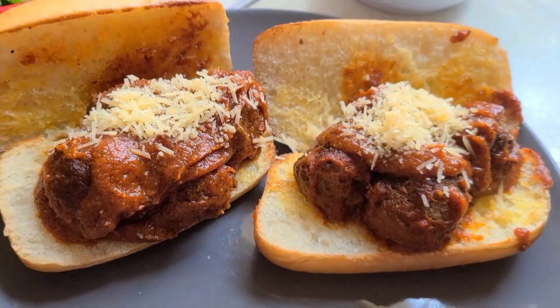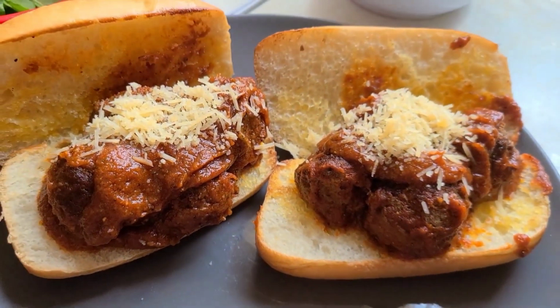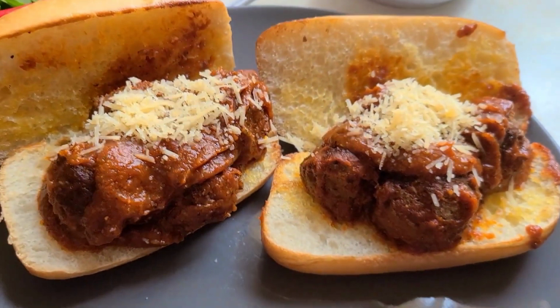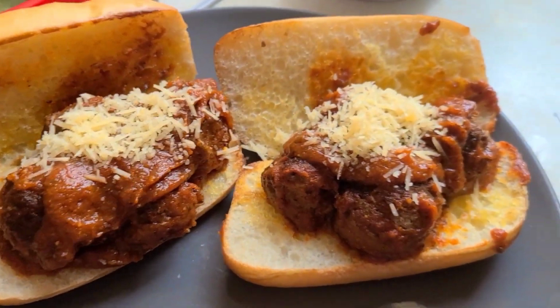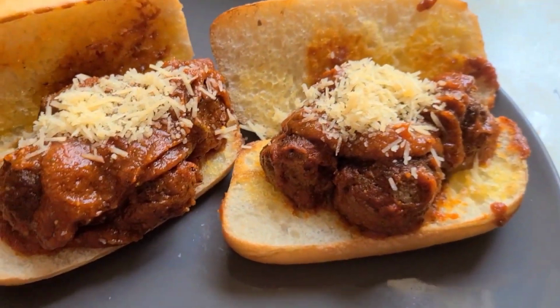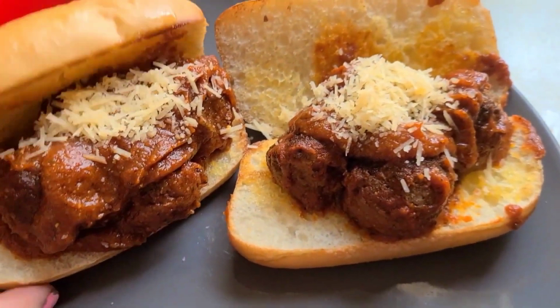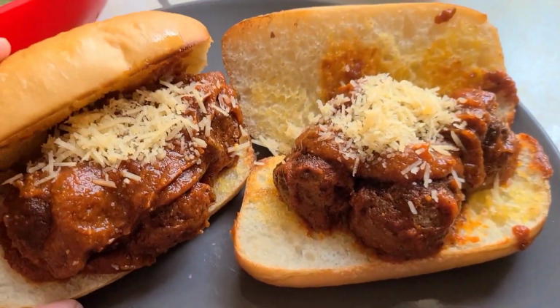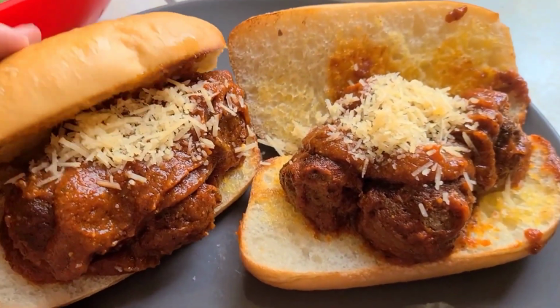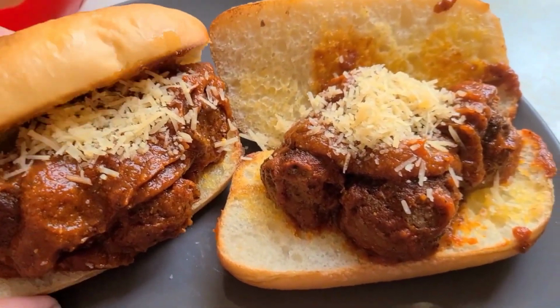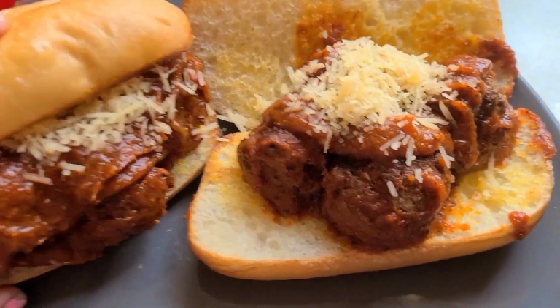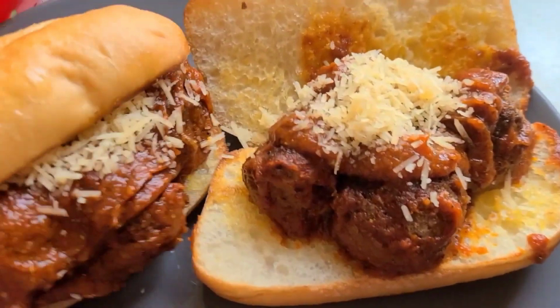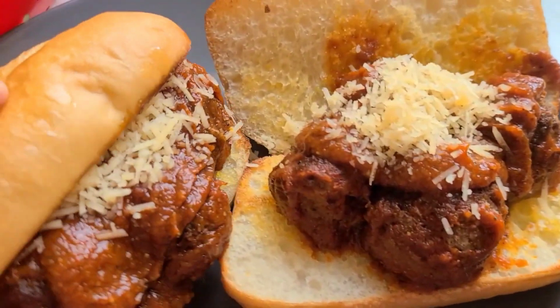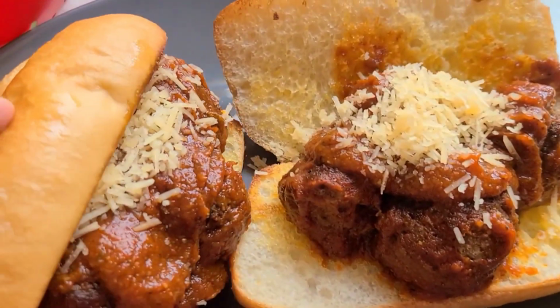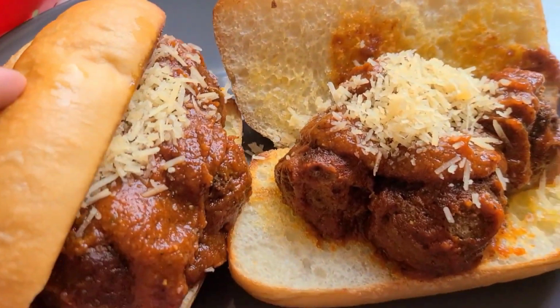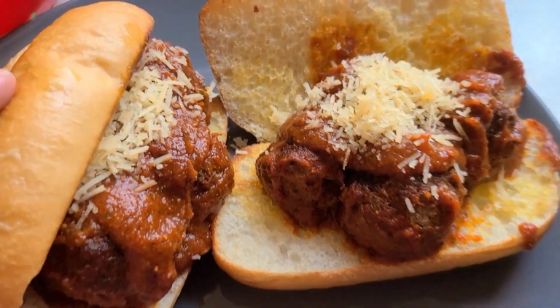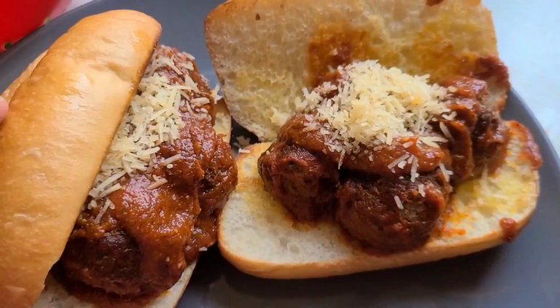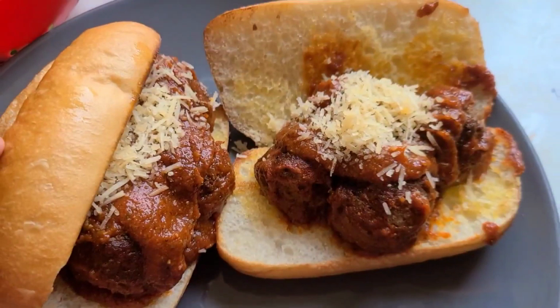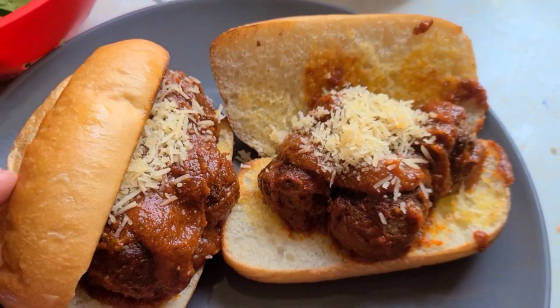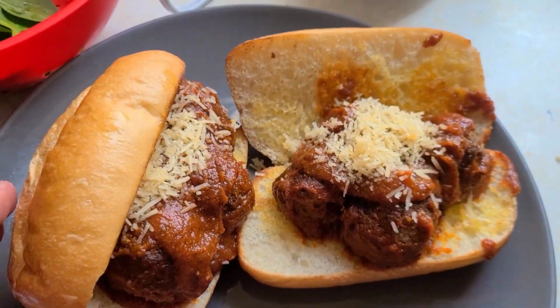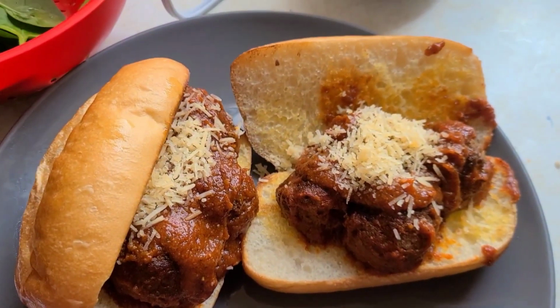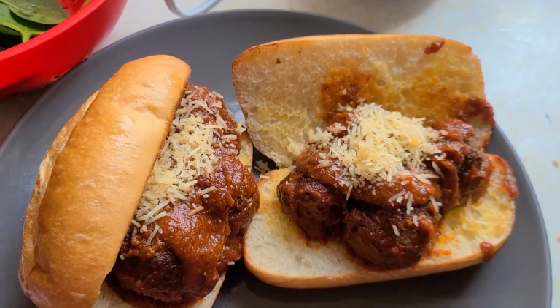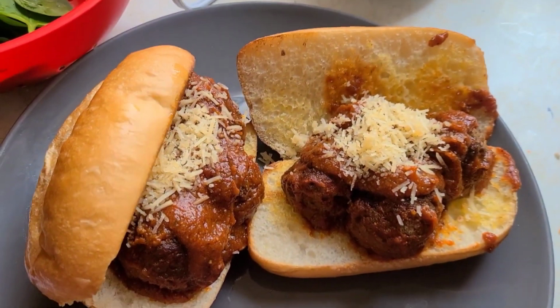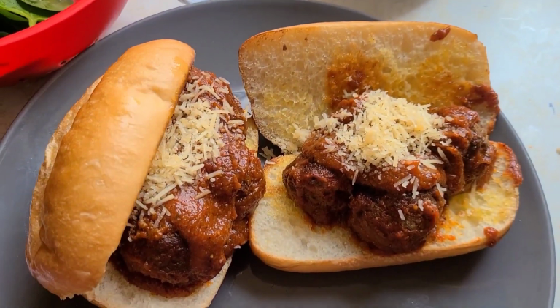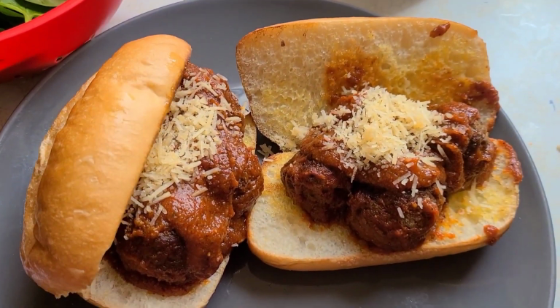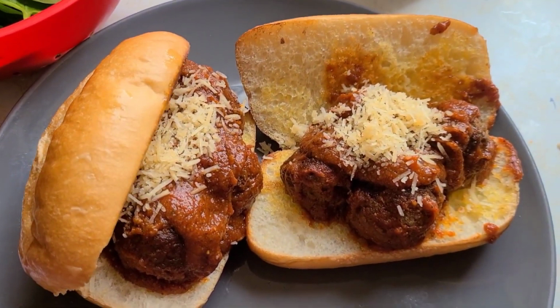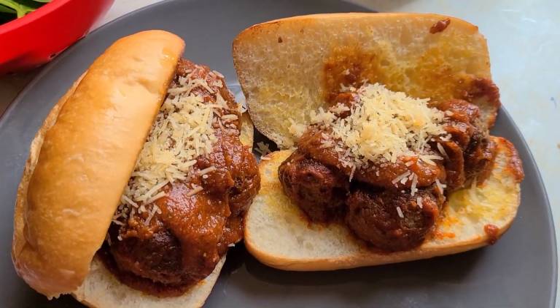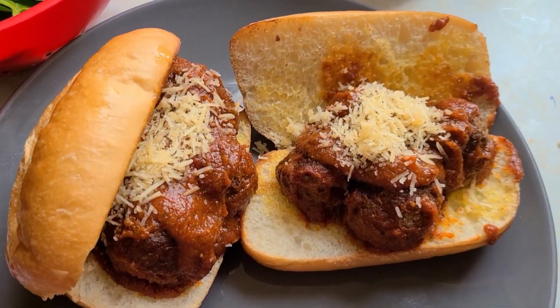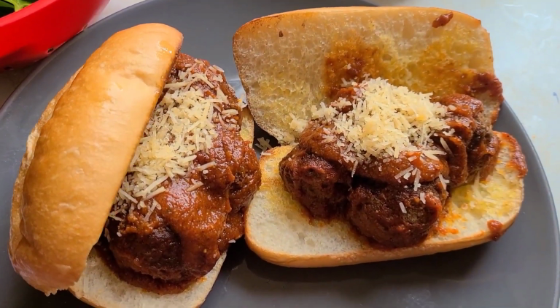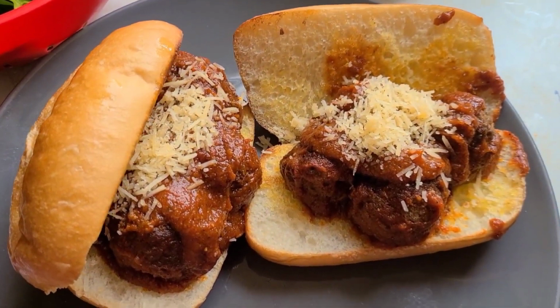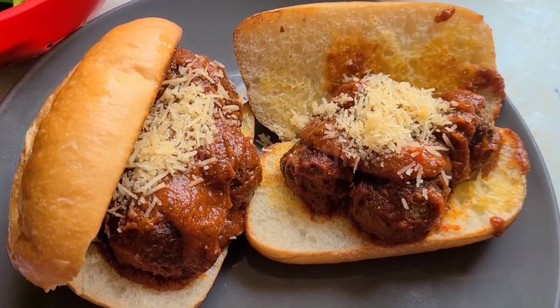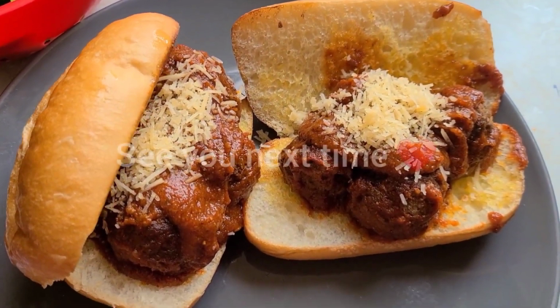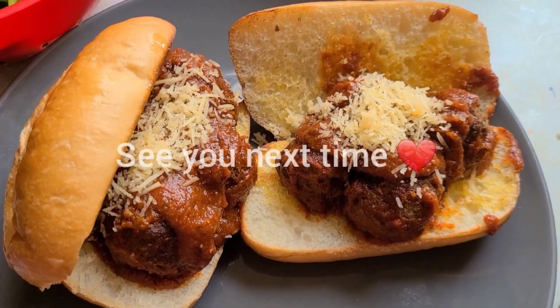Let me know if you guys tried it and enjoyed it. Thank you for watching and I'll see you in the next one!